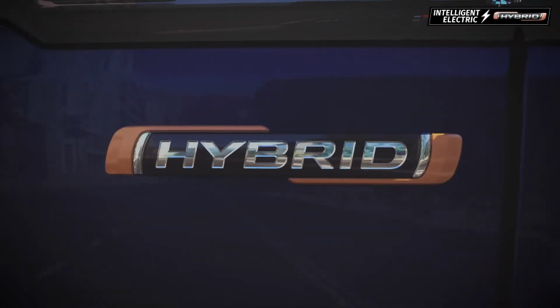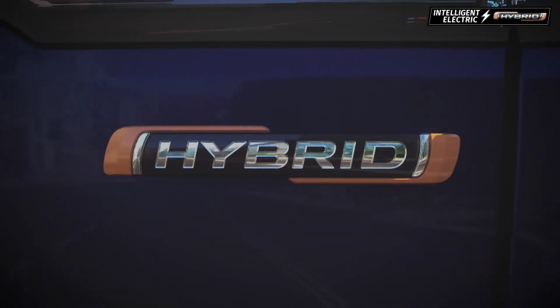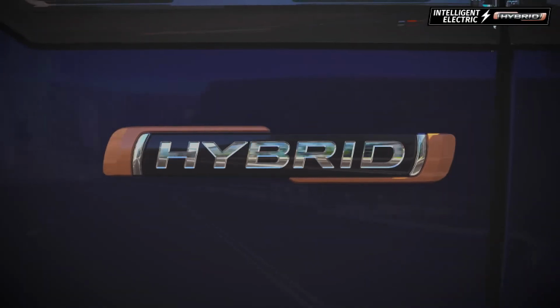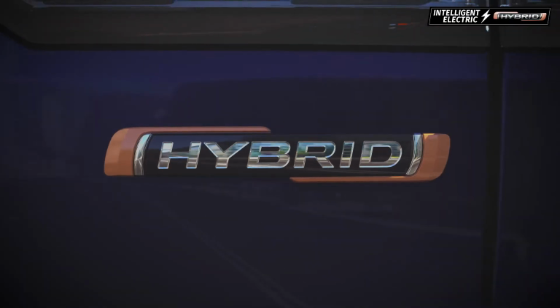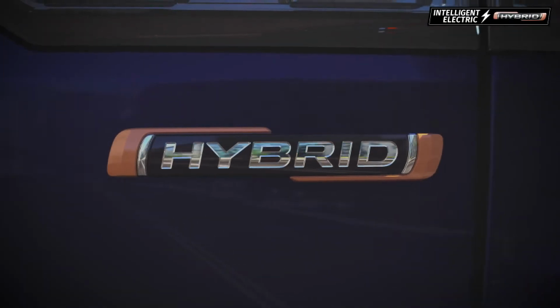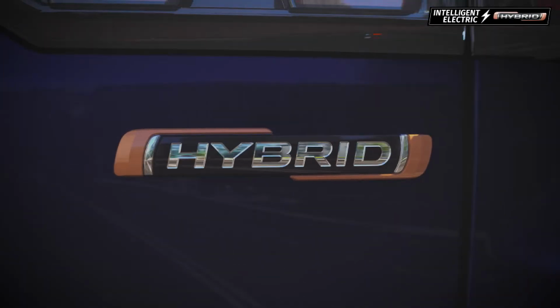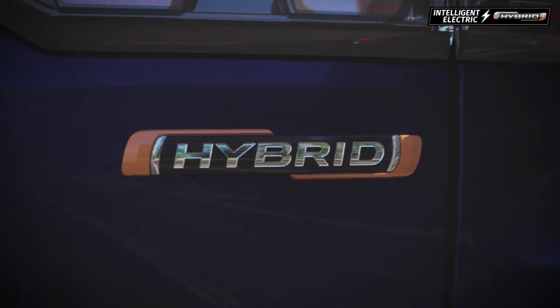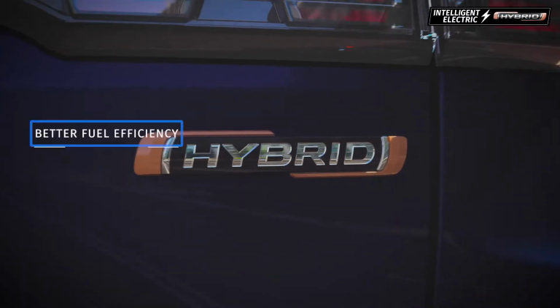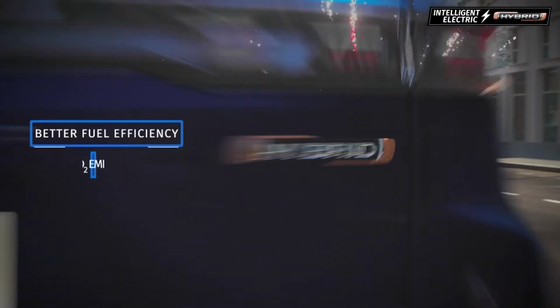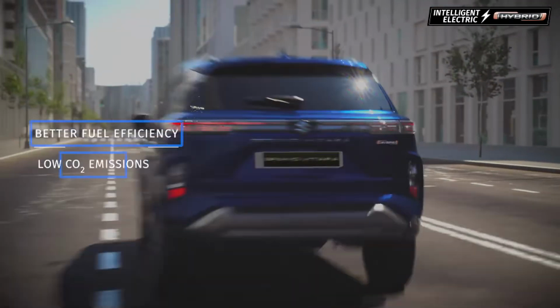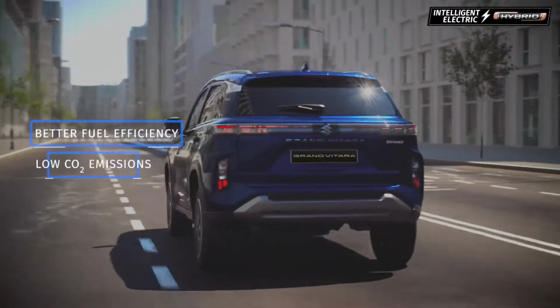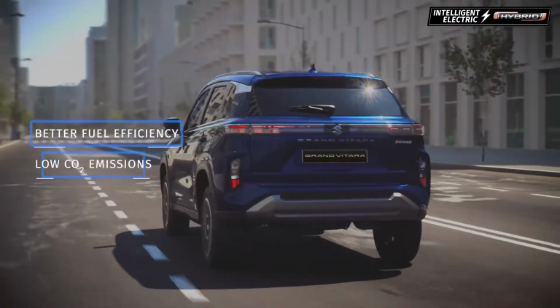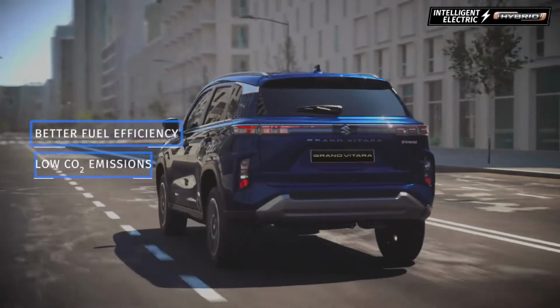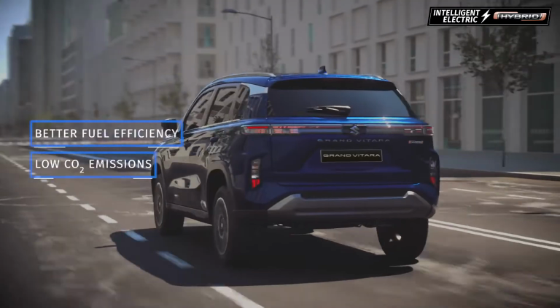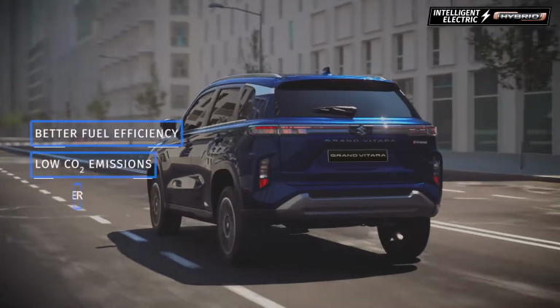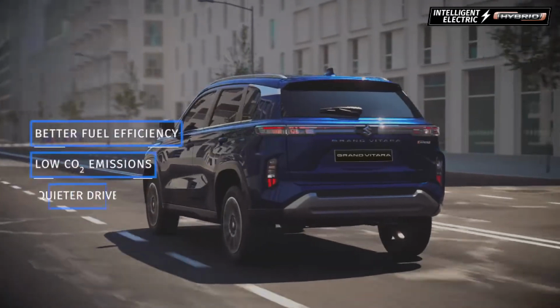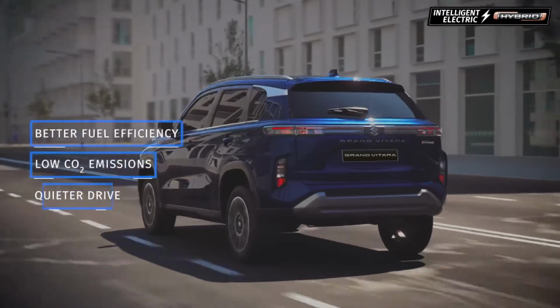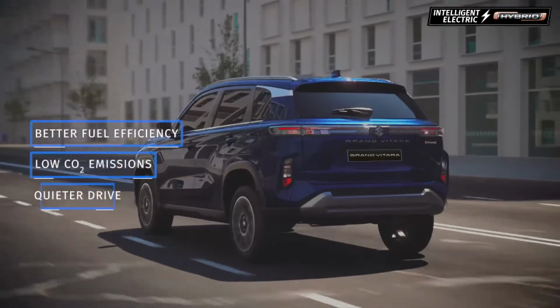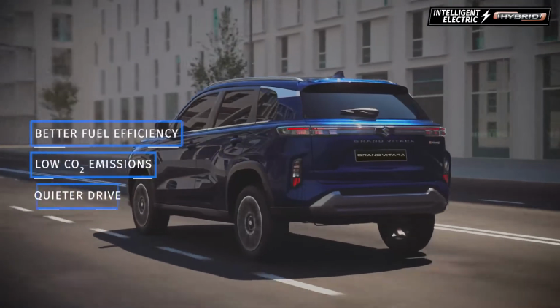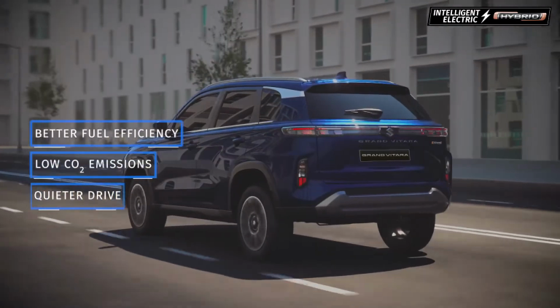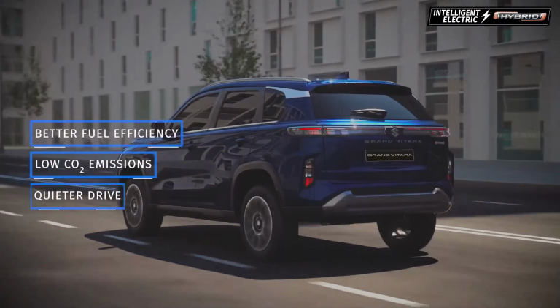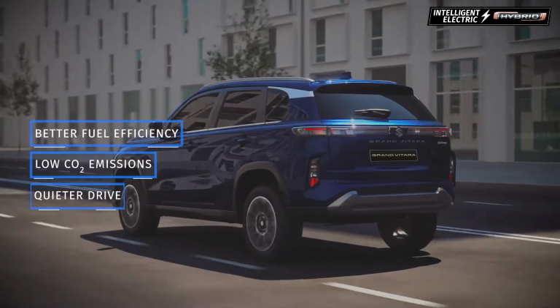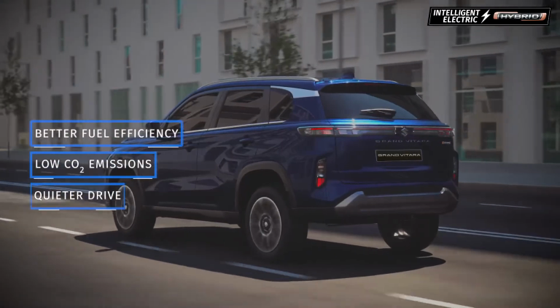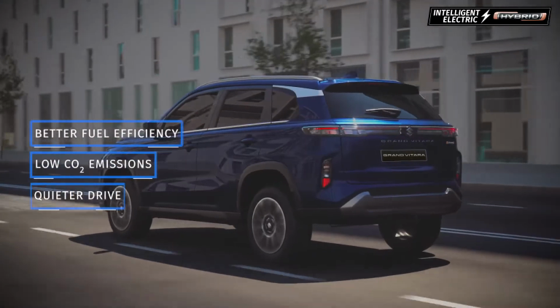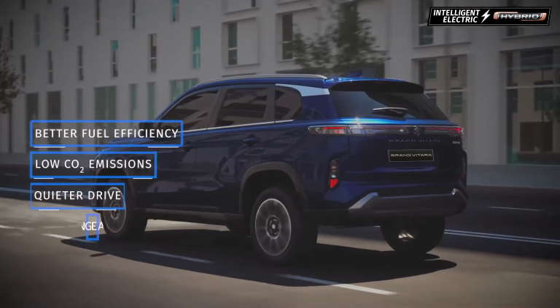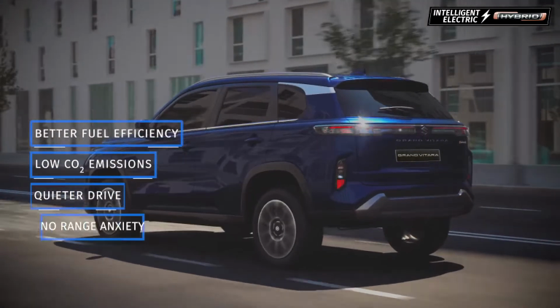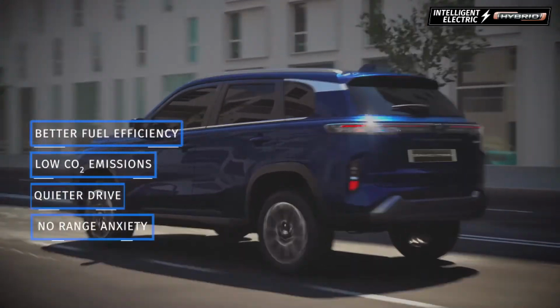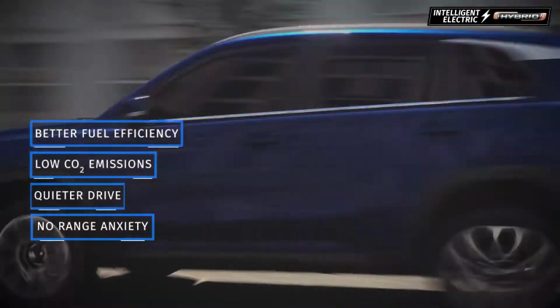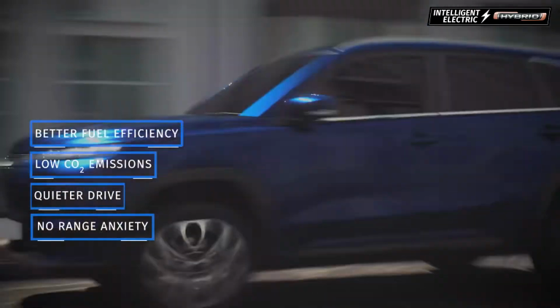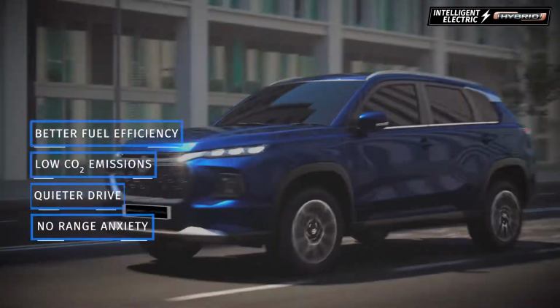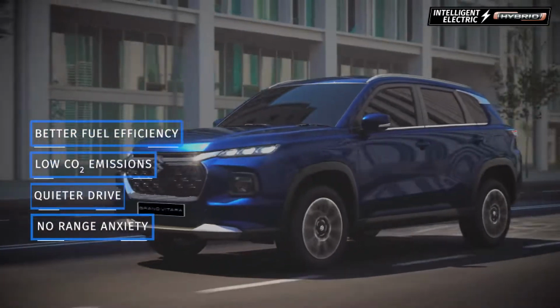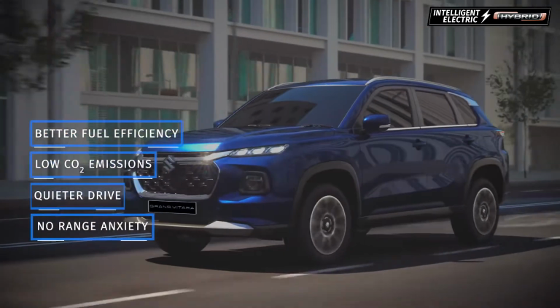The Advanced Intelligent Electric Hybrid System helps you achieve an overall refined drive.